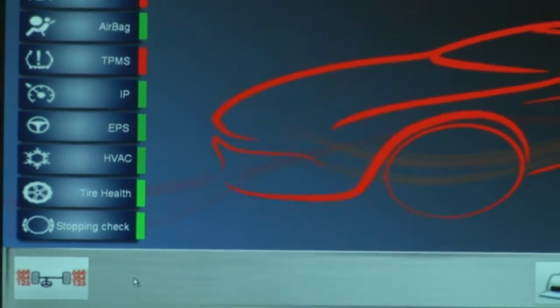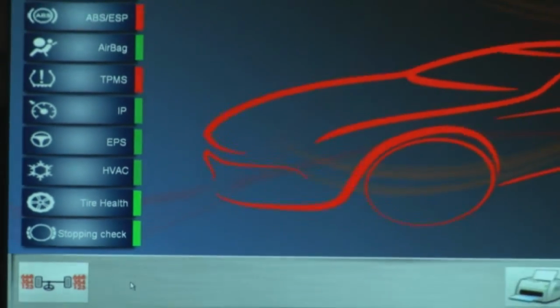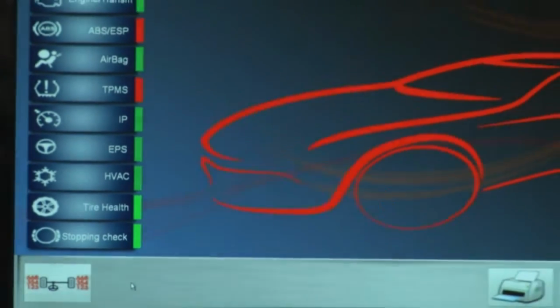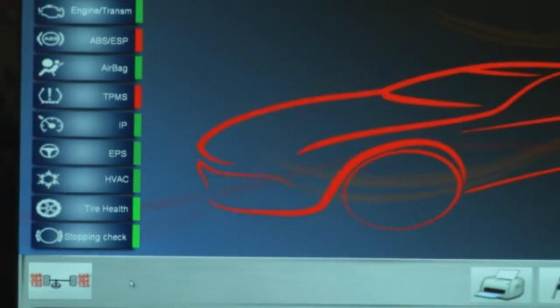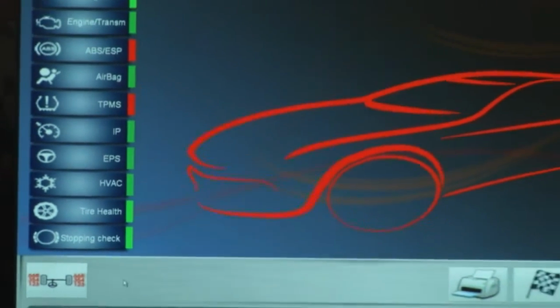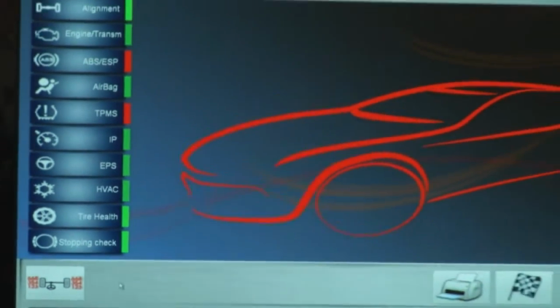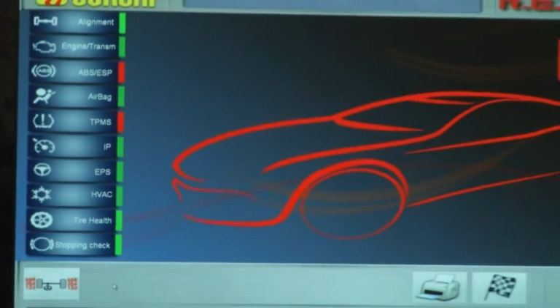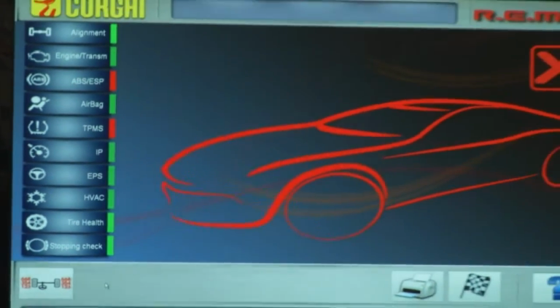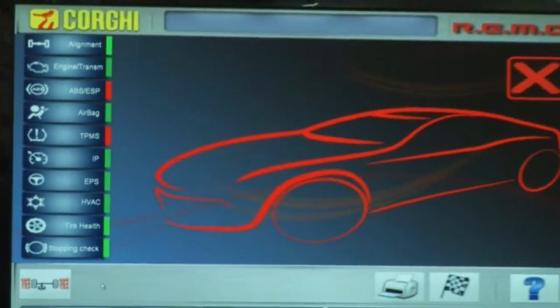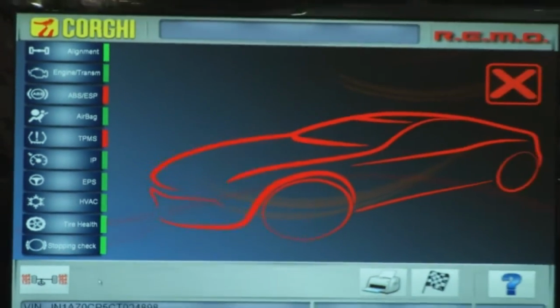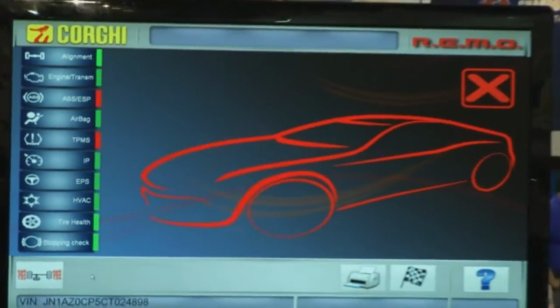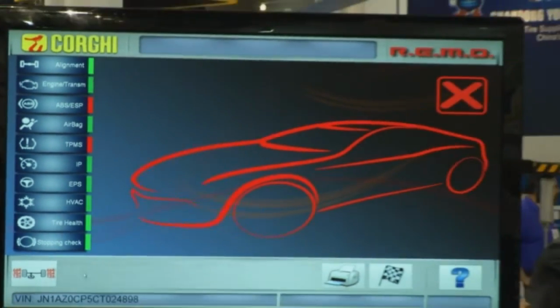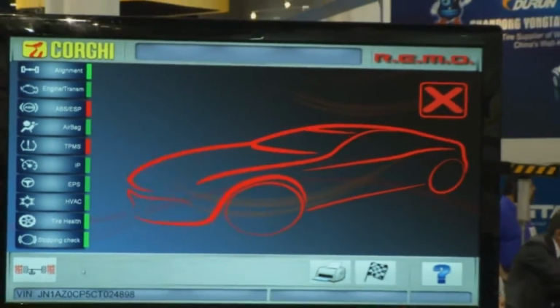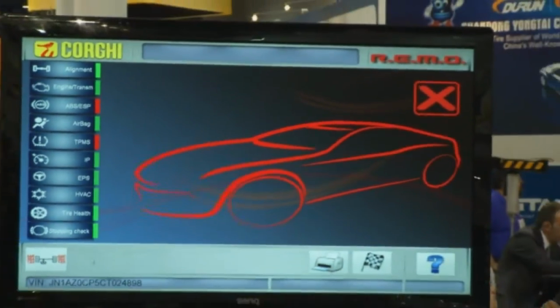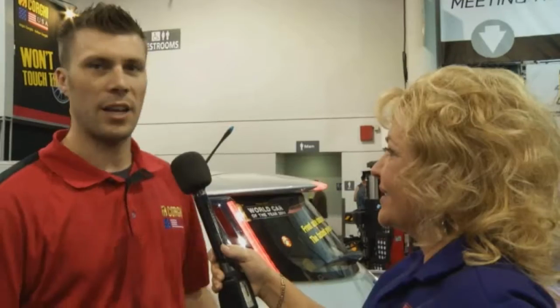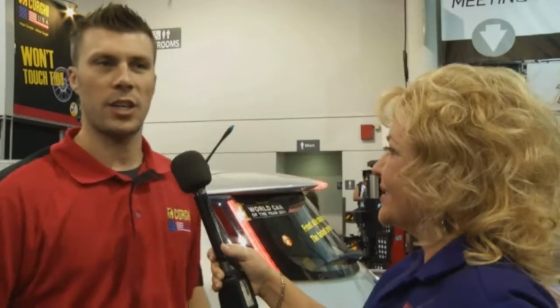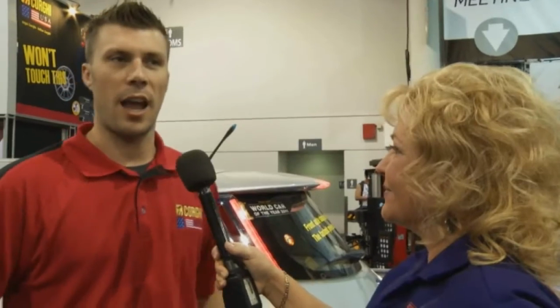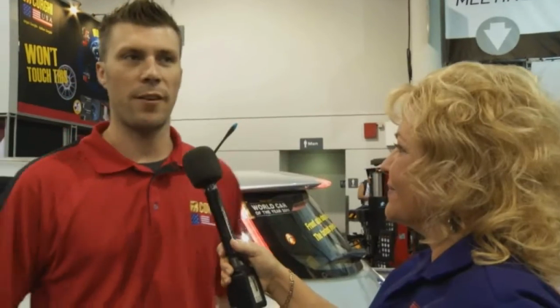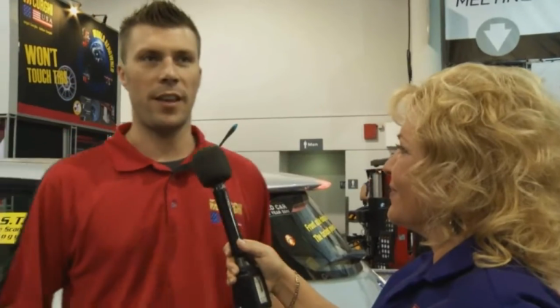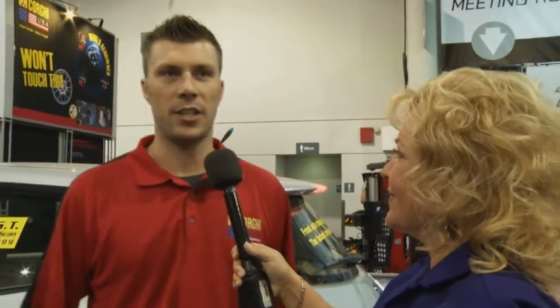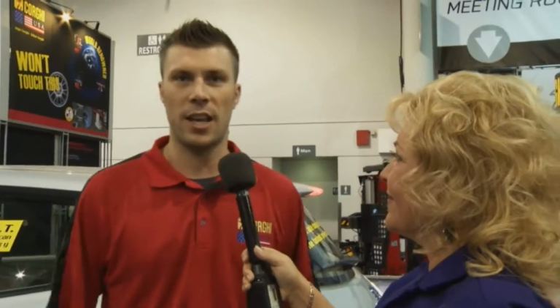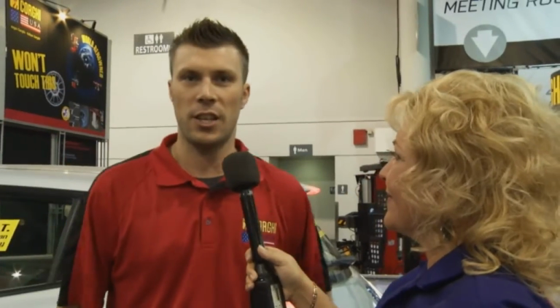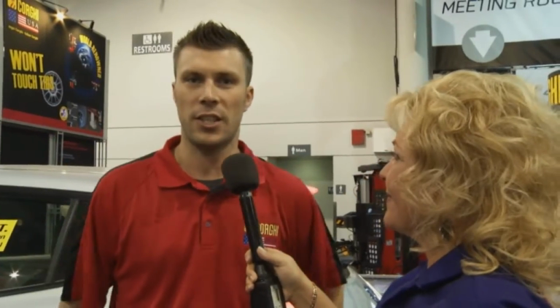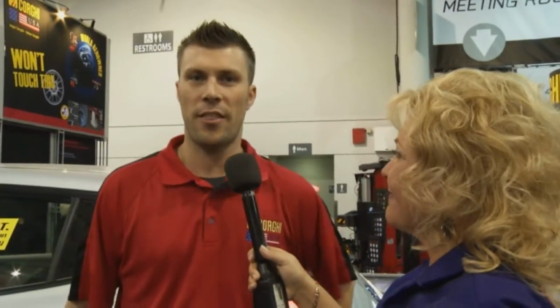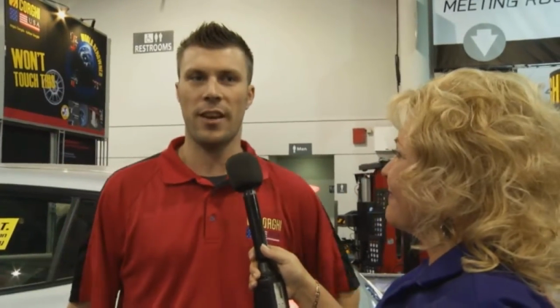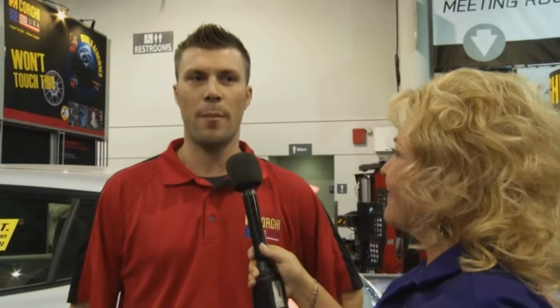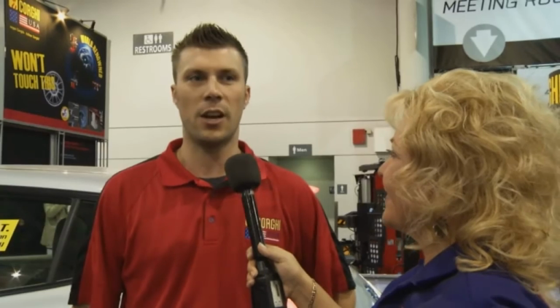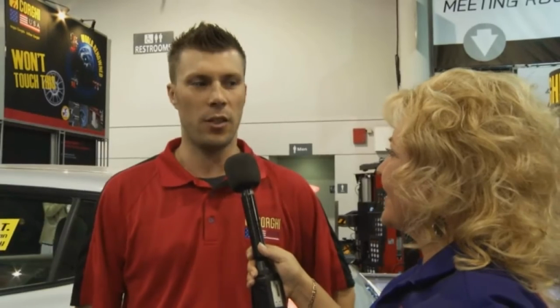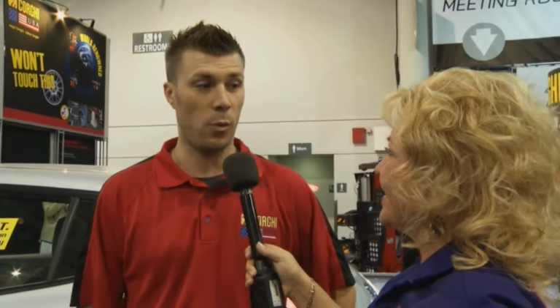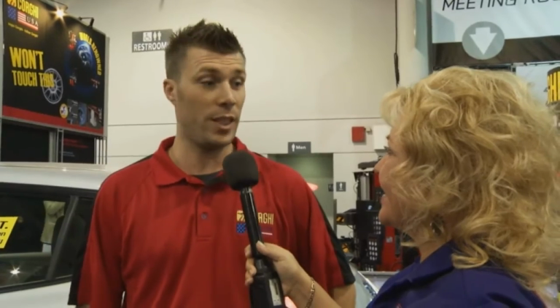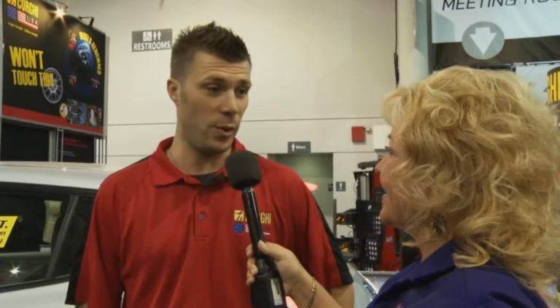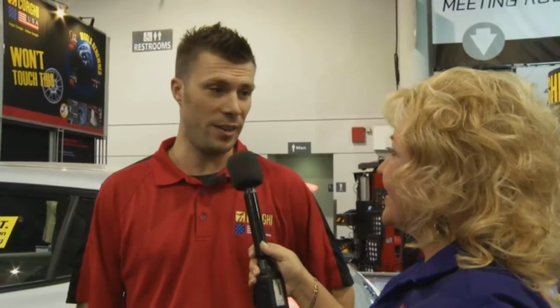From the alignment, to the tire changer, to the wheel balancer — everything is touchless. Nothing comes in contact with the wheel.